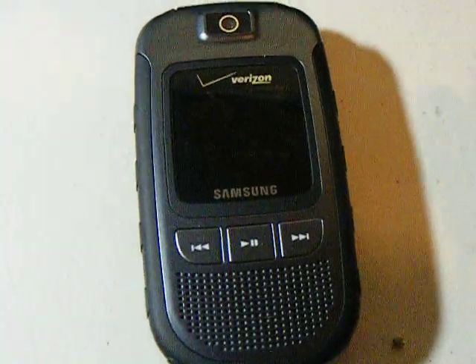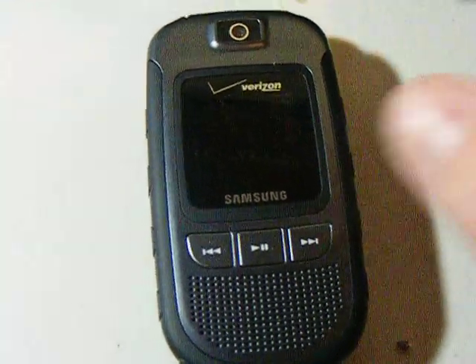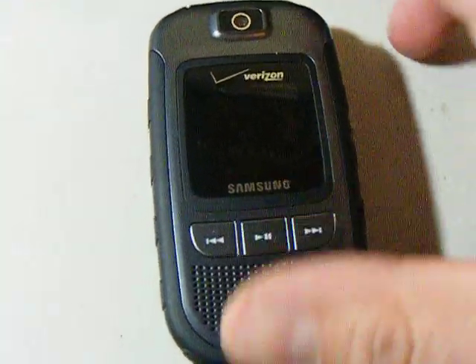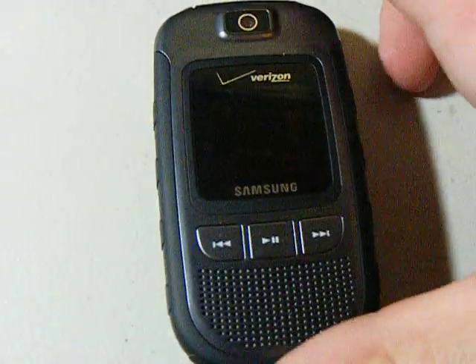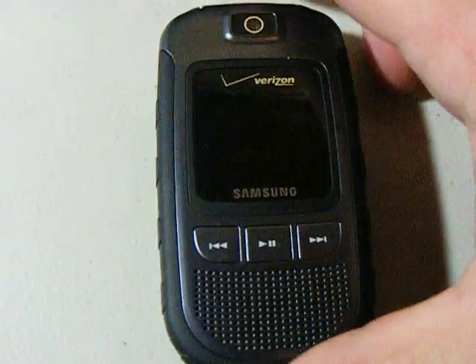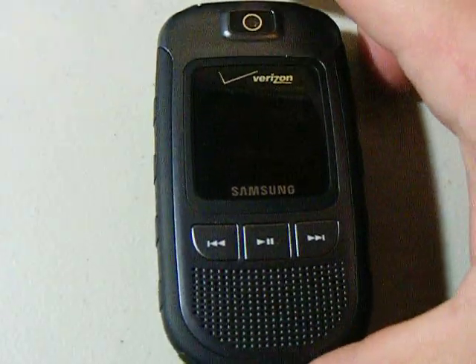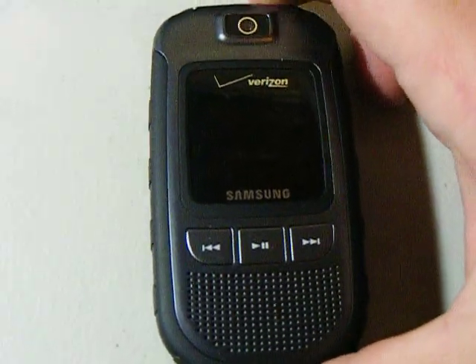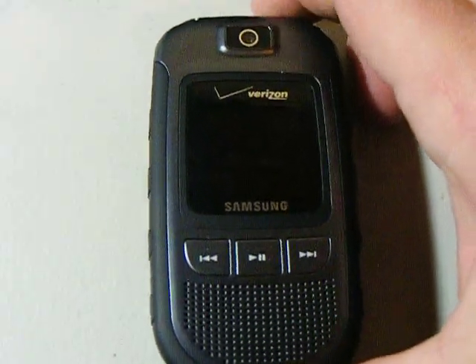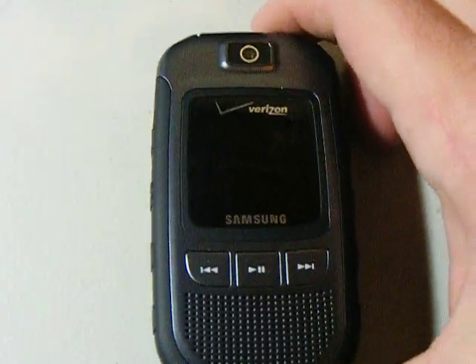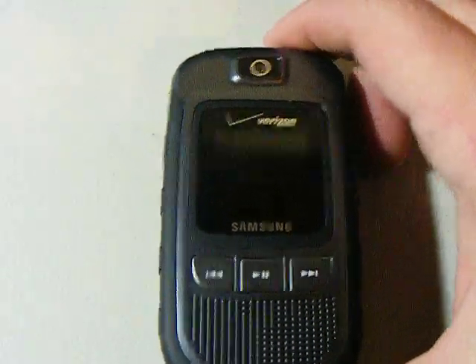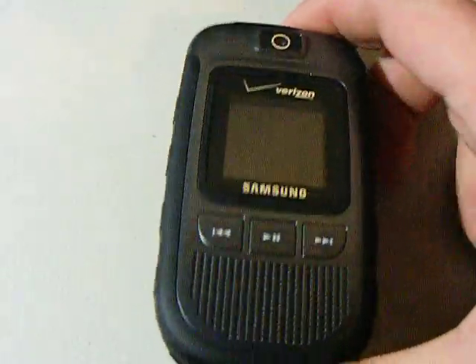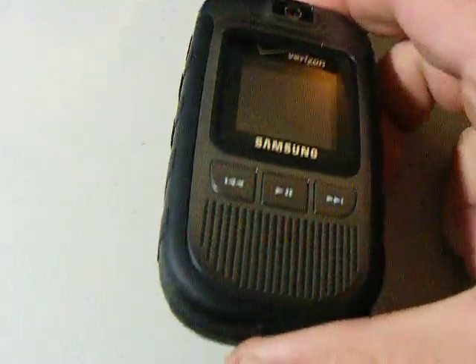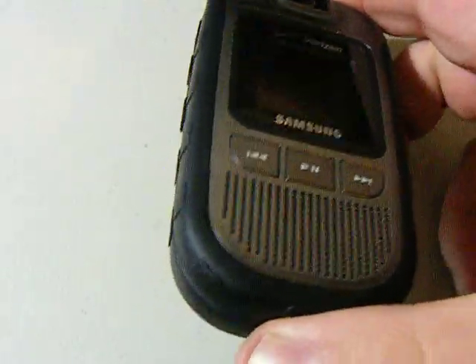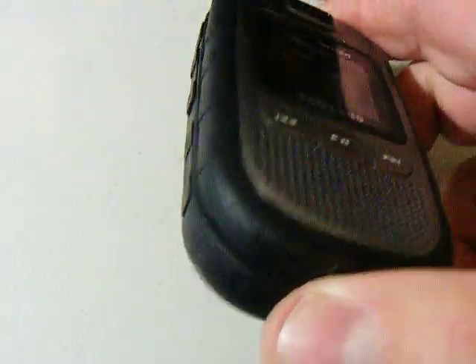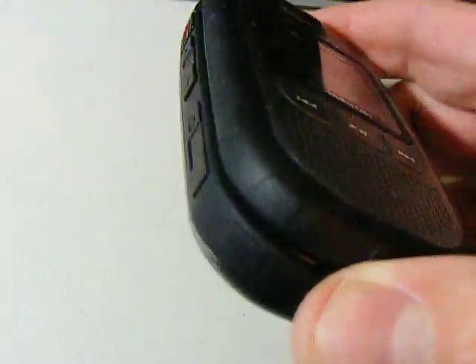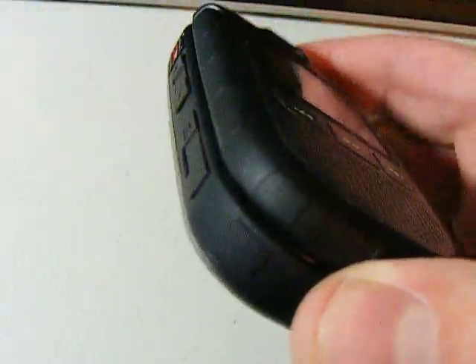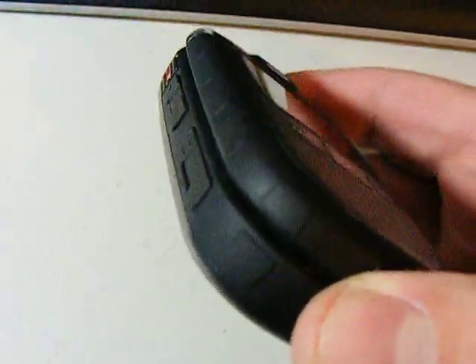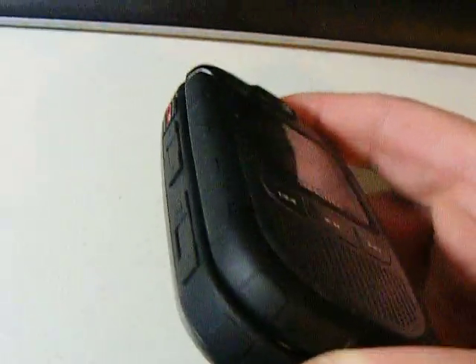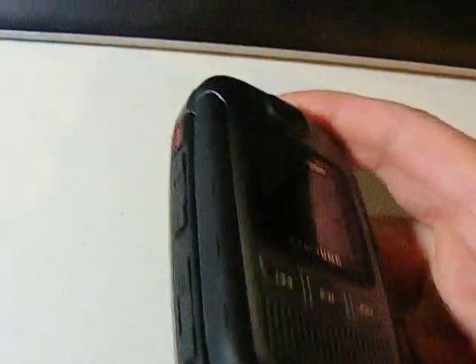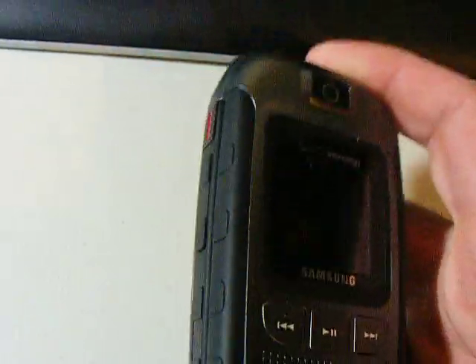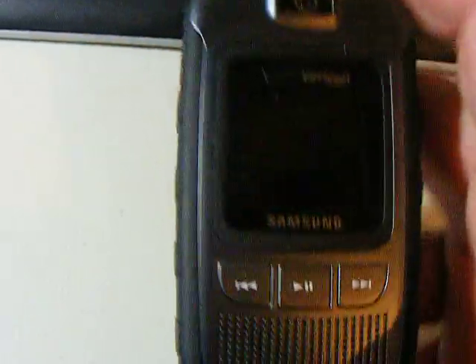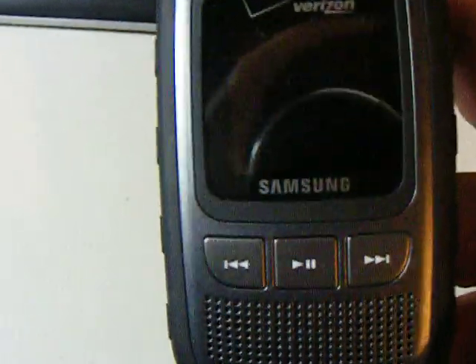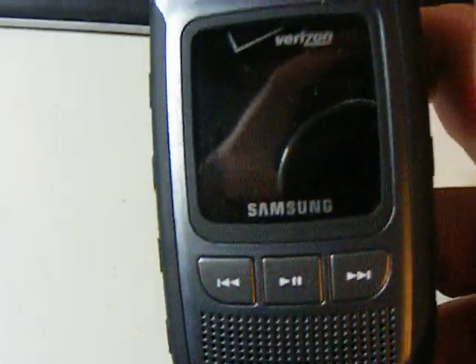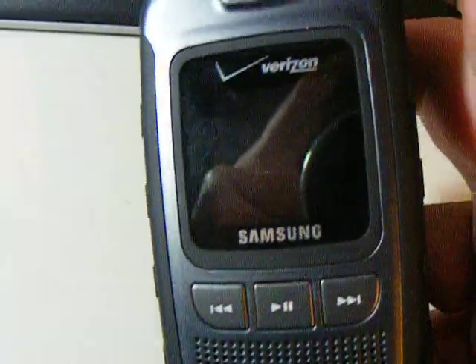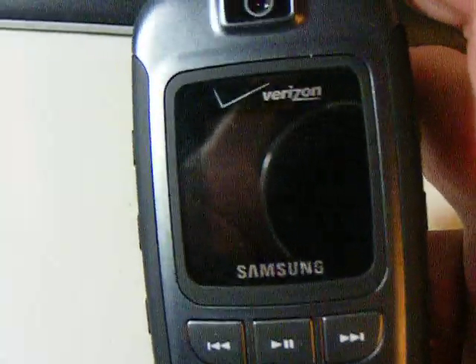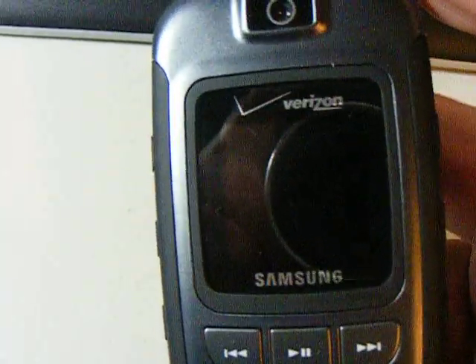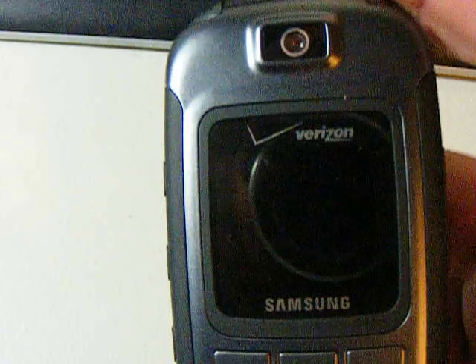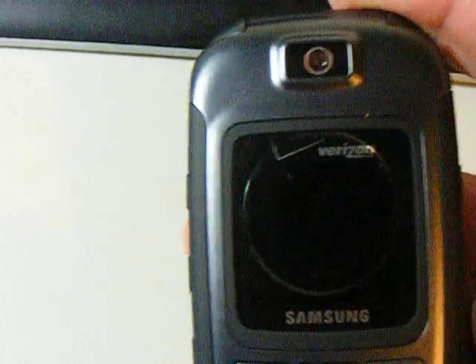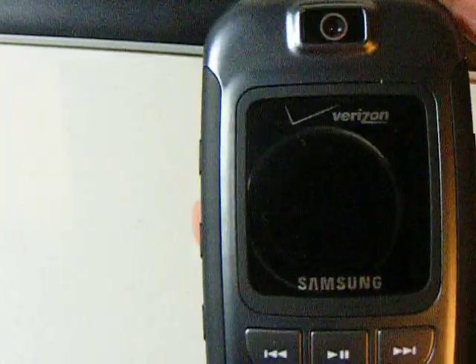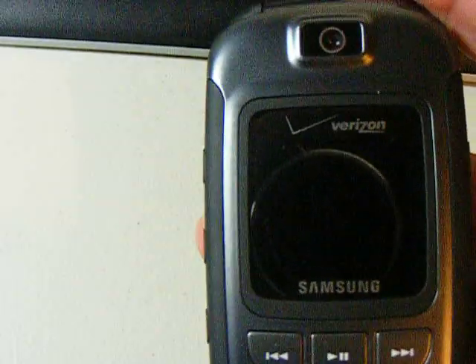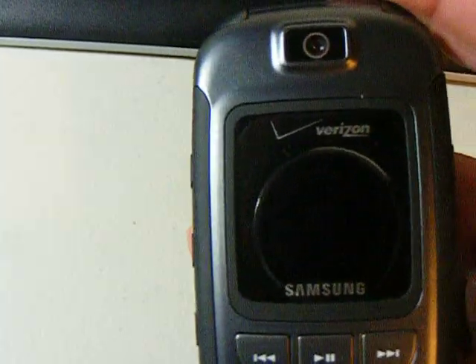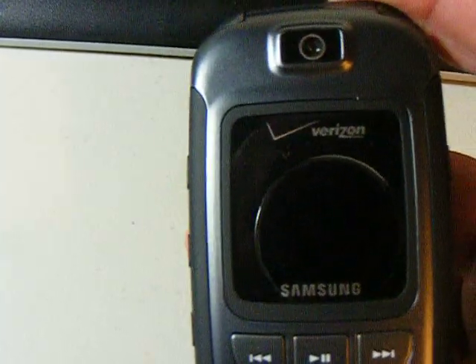Hello YouTubers. Today I'm doing a video about the Samsung Convoy.